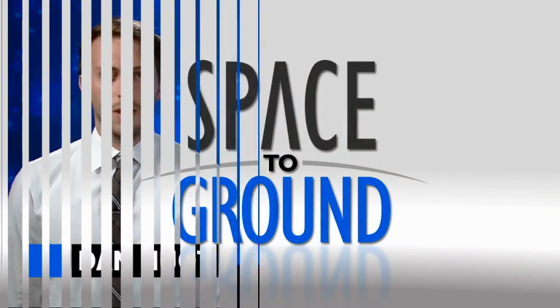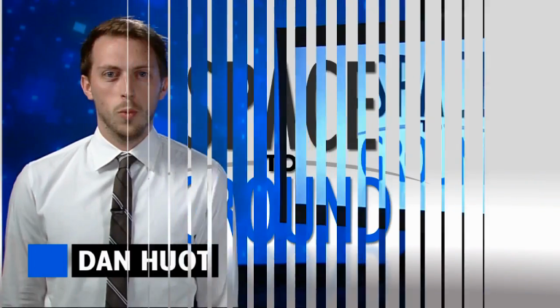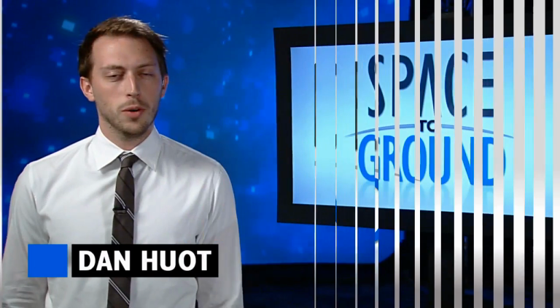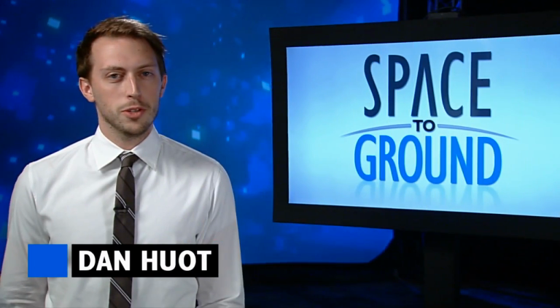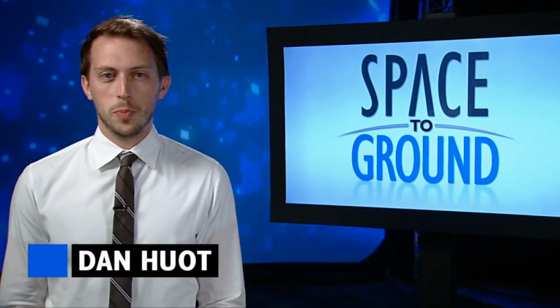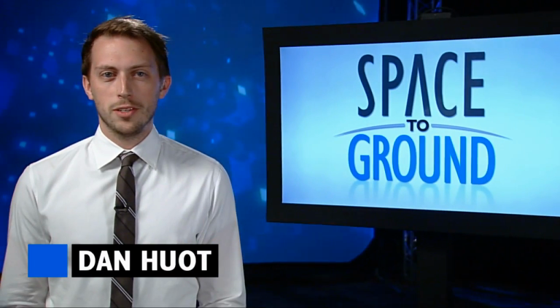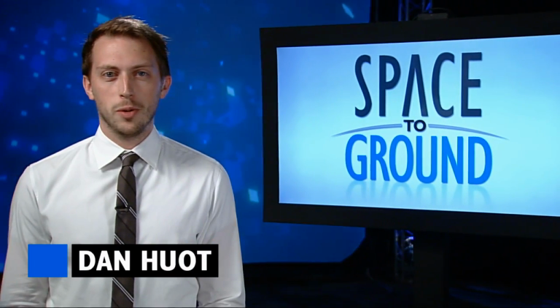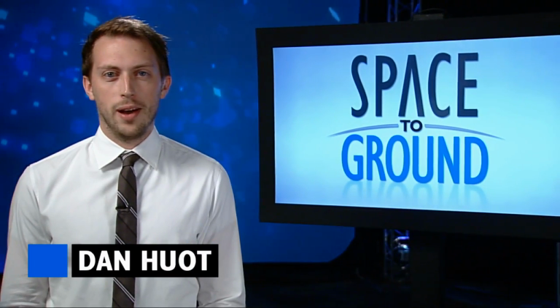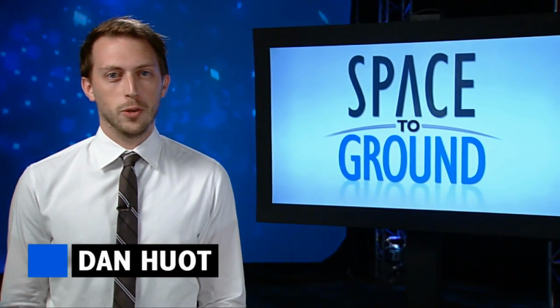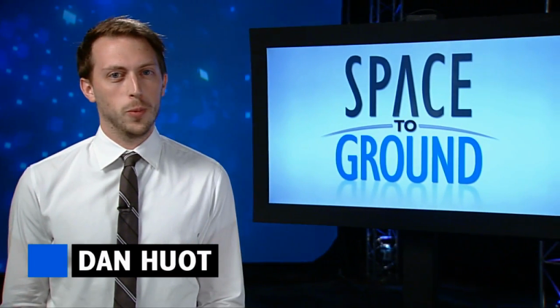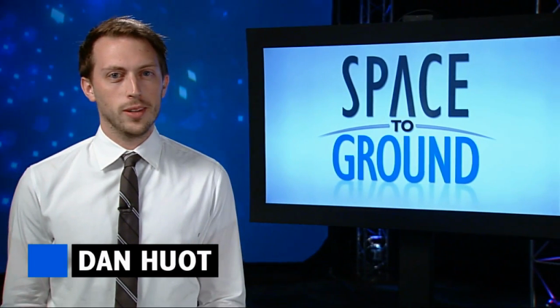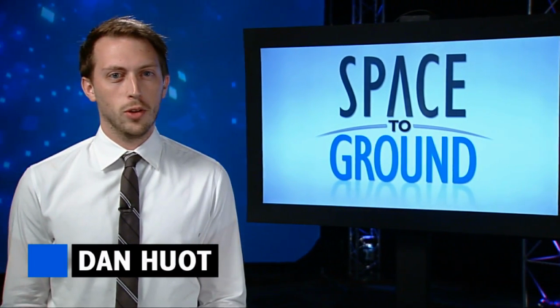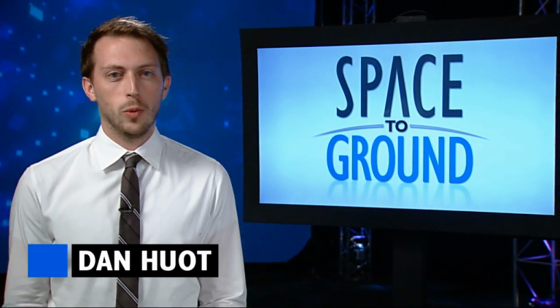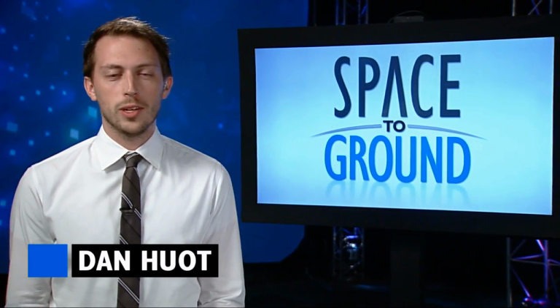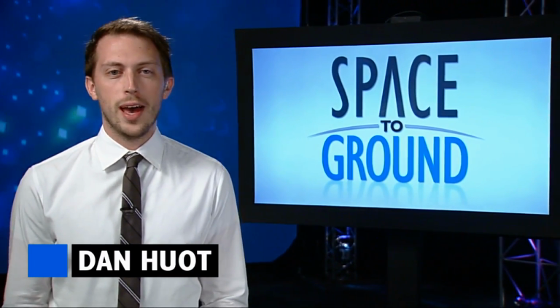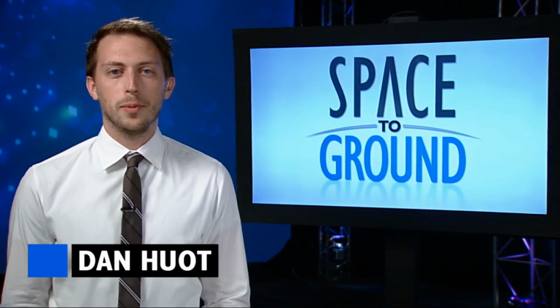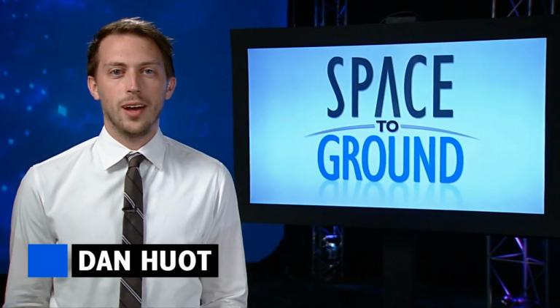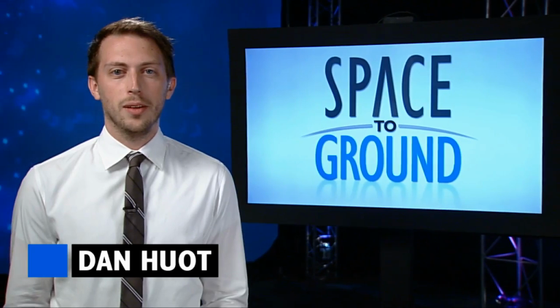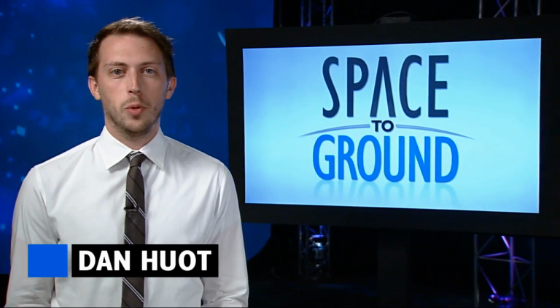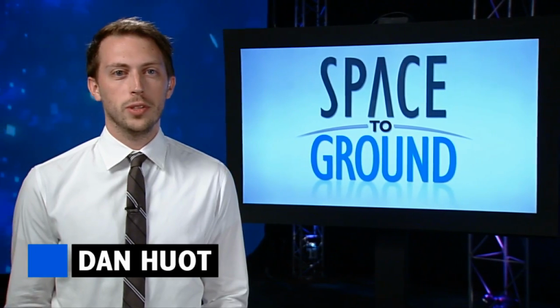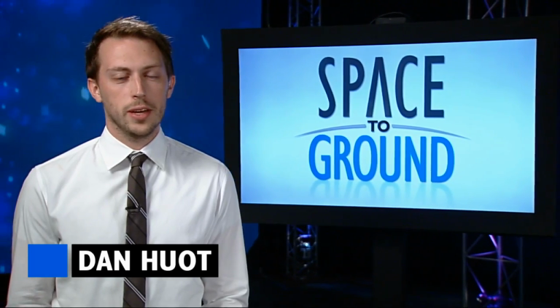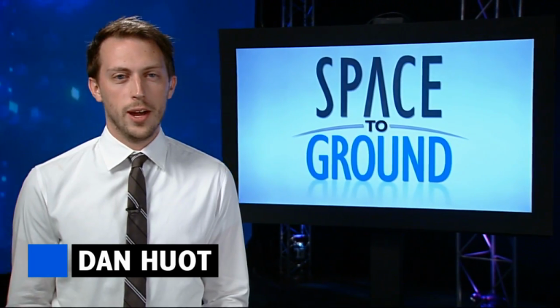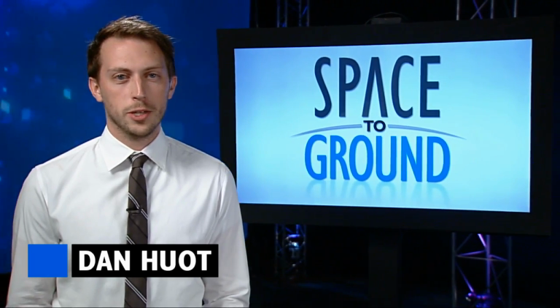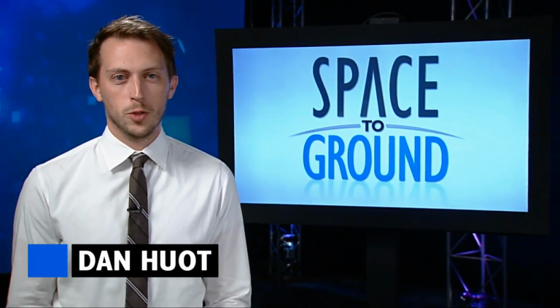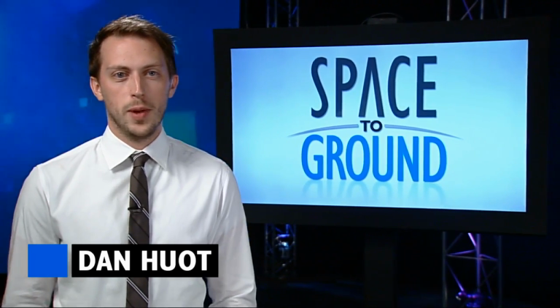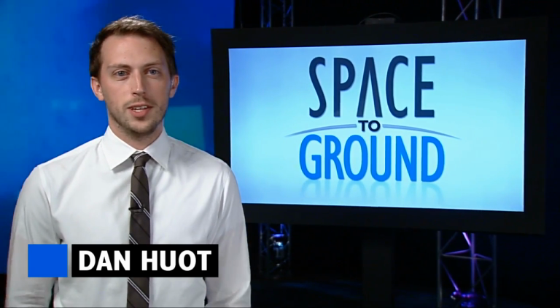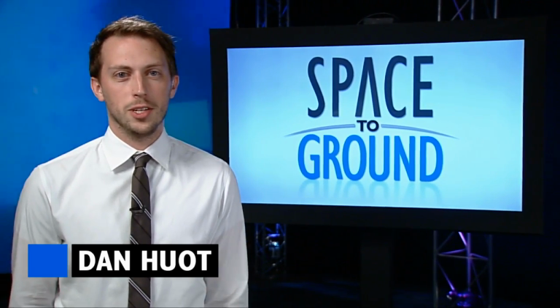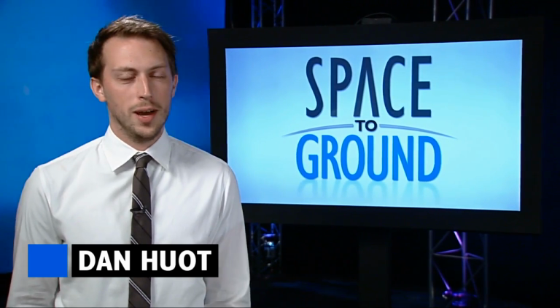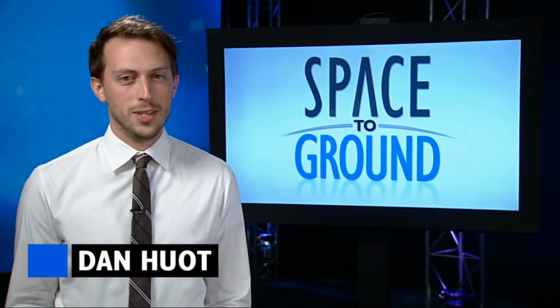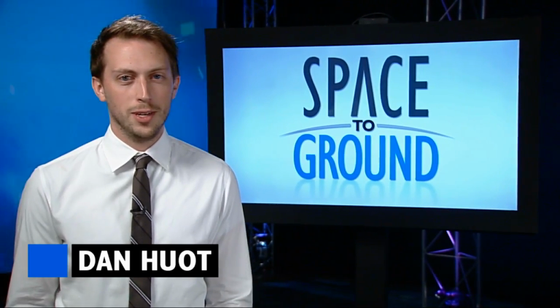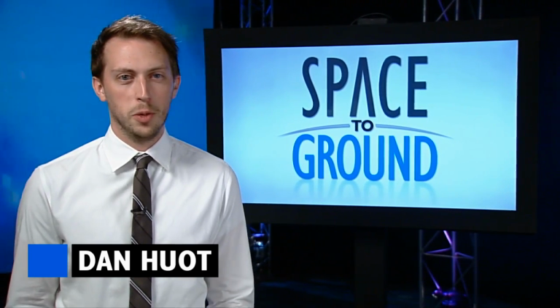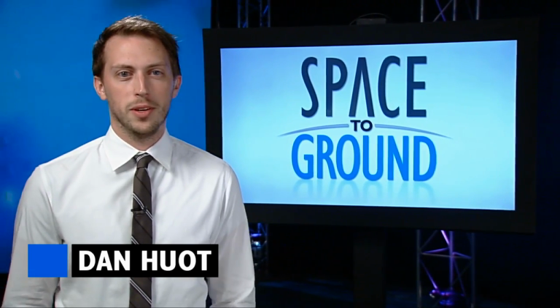Welcome to Space to Ground, your weekly look at what's happening on board the International Space Station. I'm Dan Hewitt.